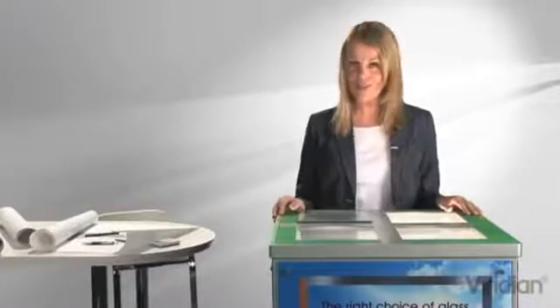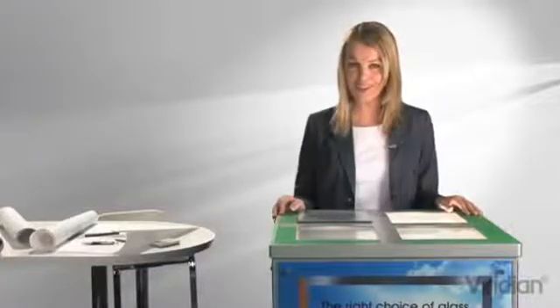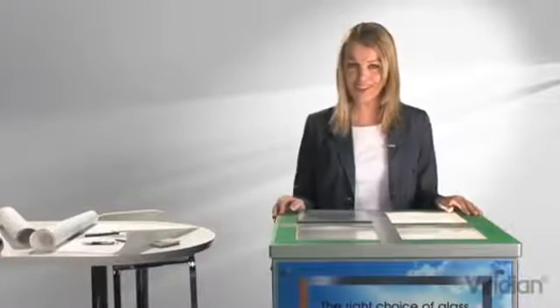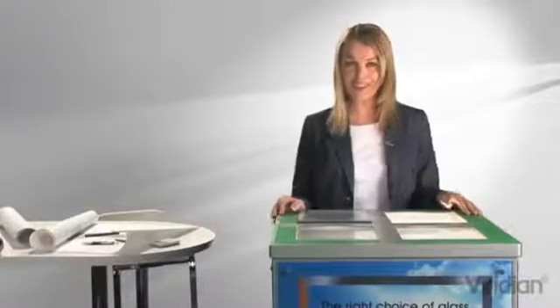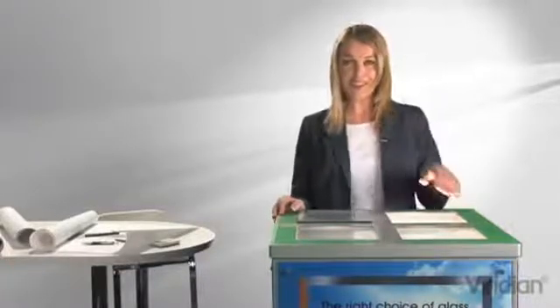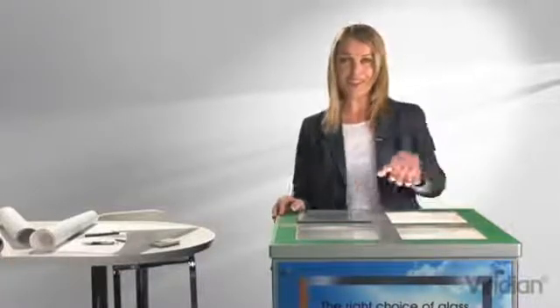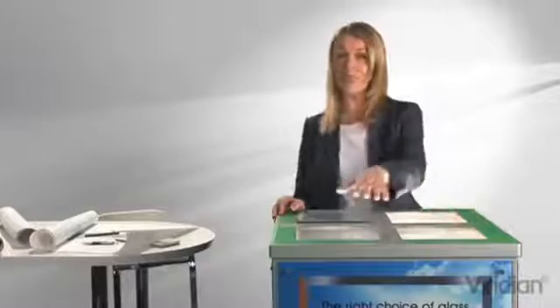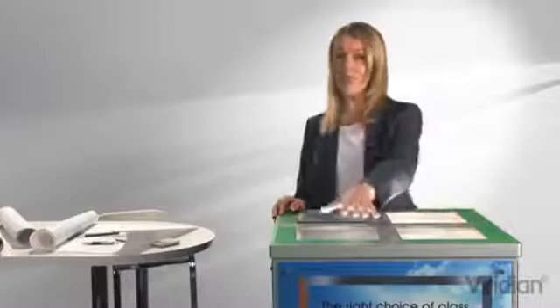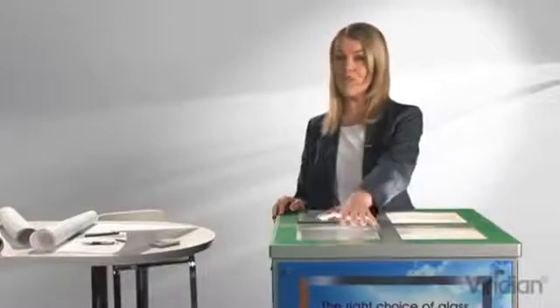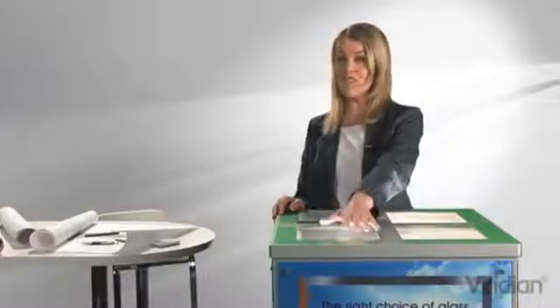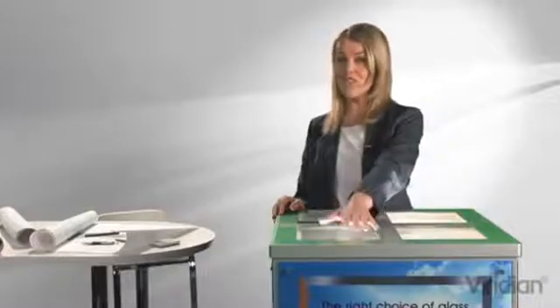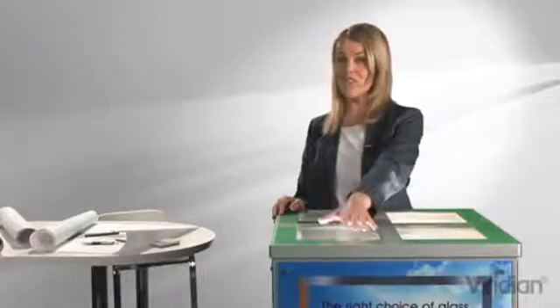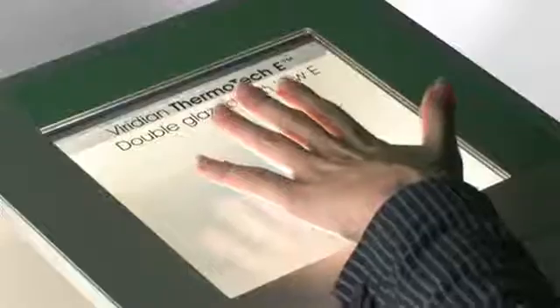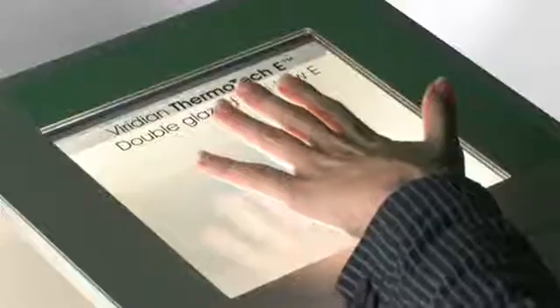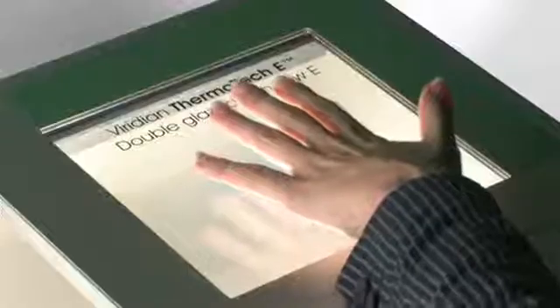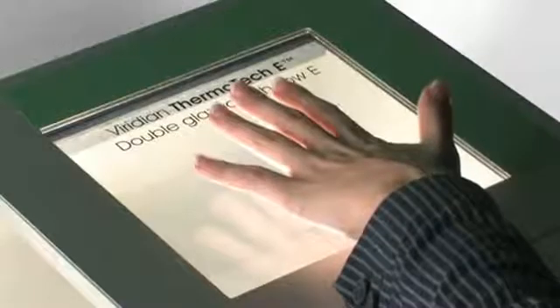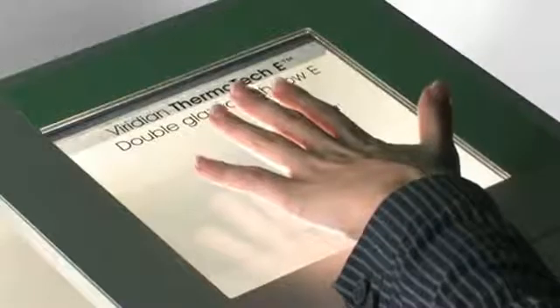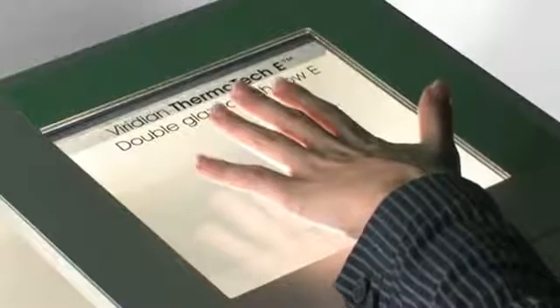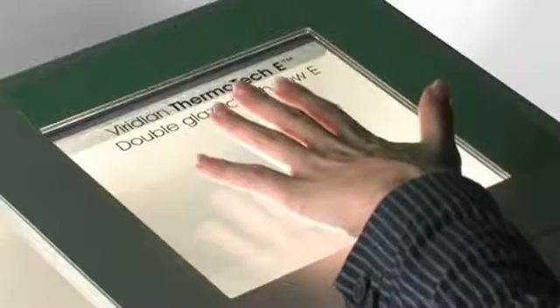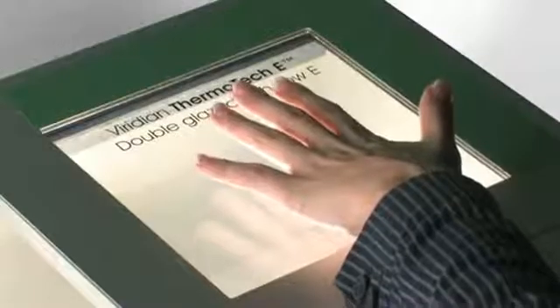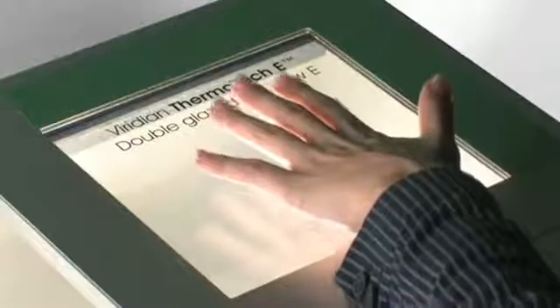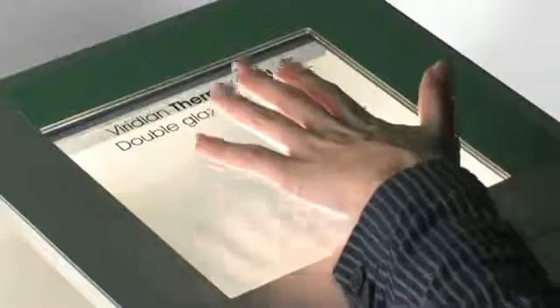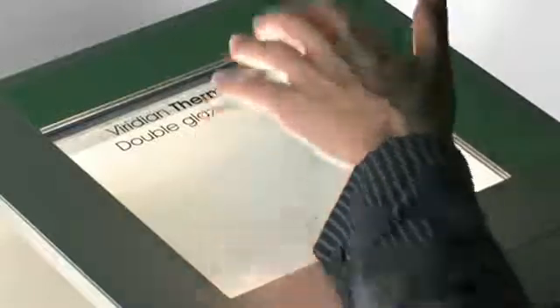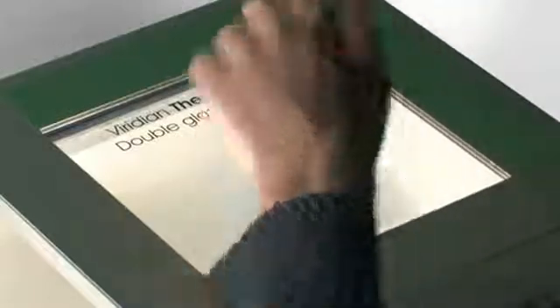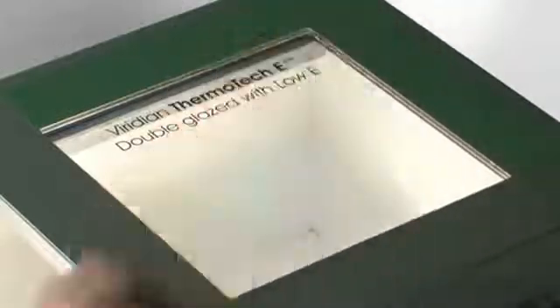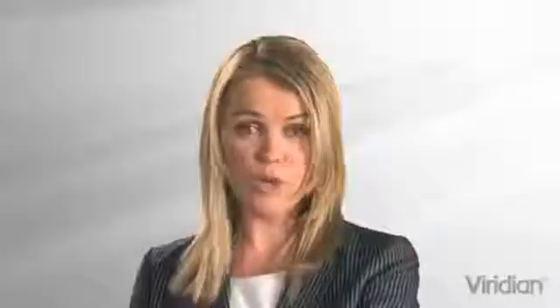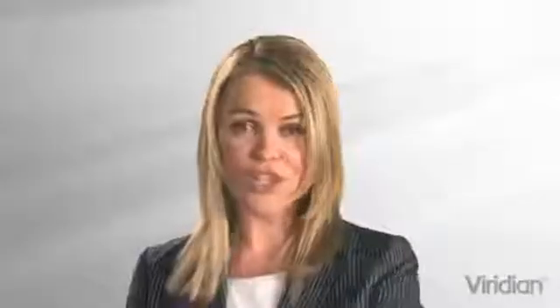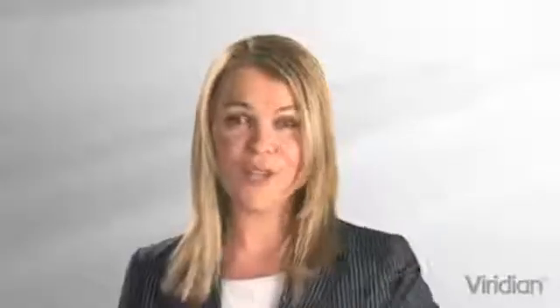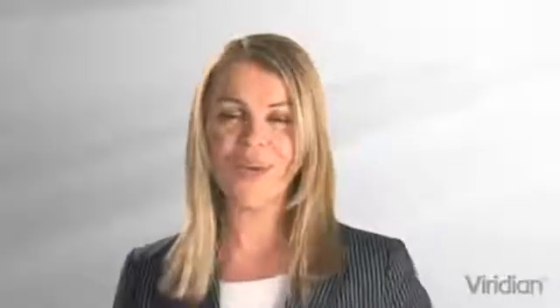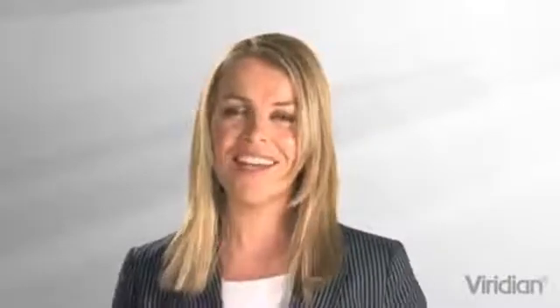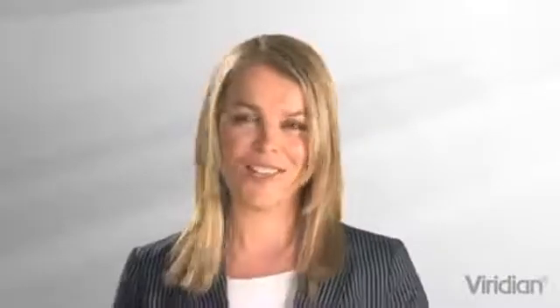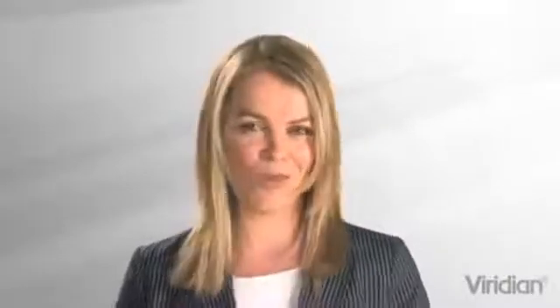Finally, feel the ultimate insulation of Viridian Thermotech double glazing. Virtually no heat gets through.